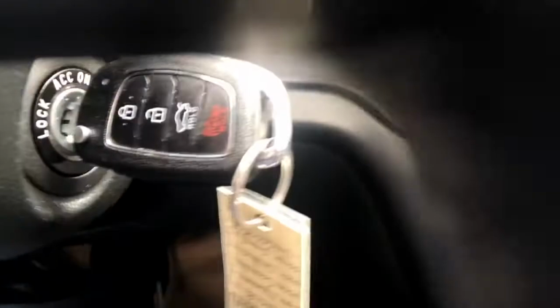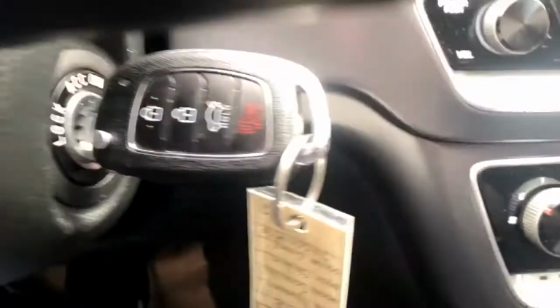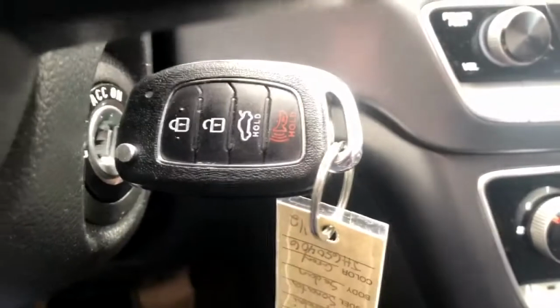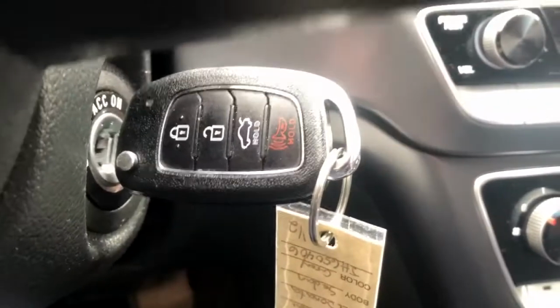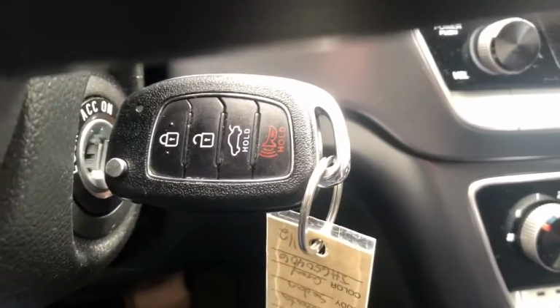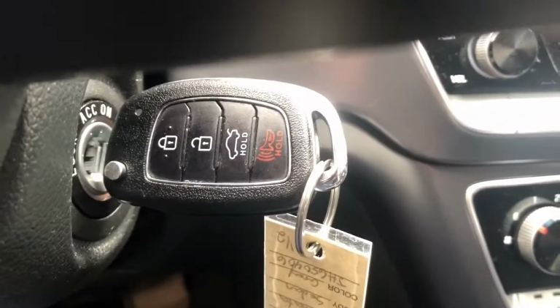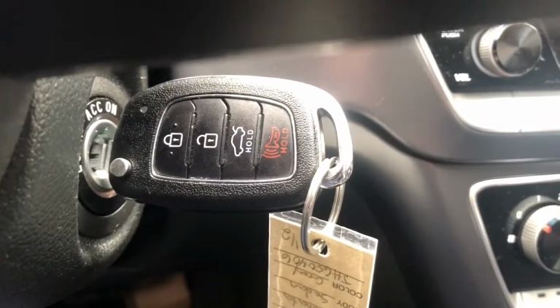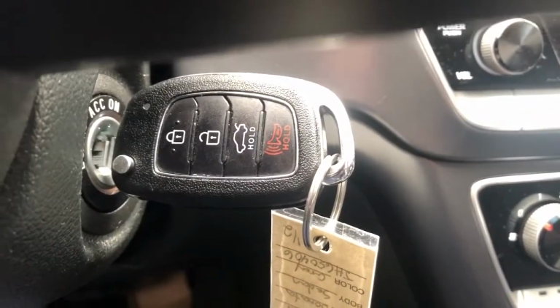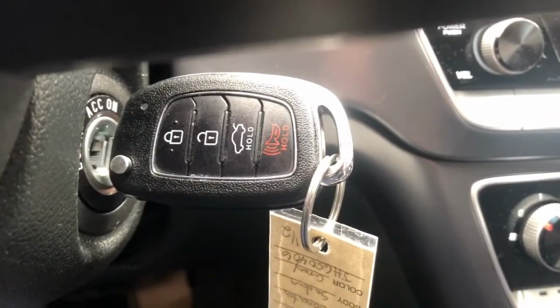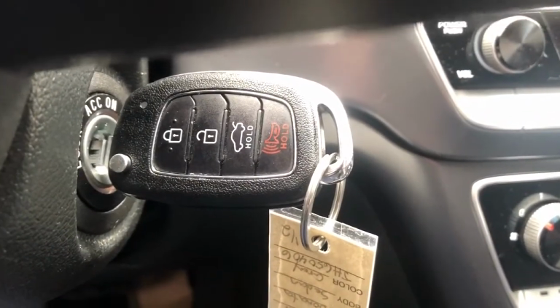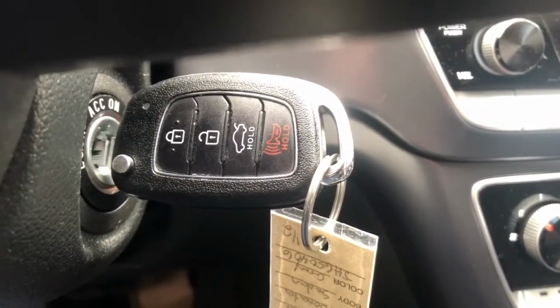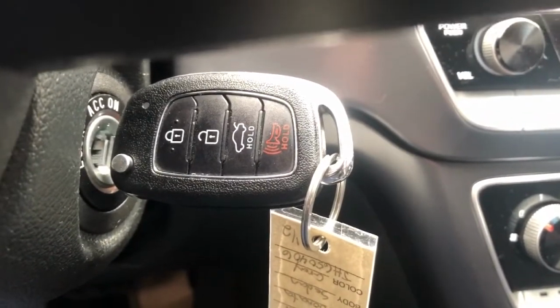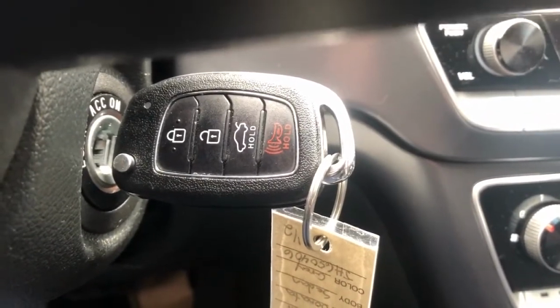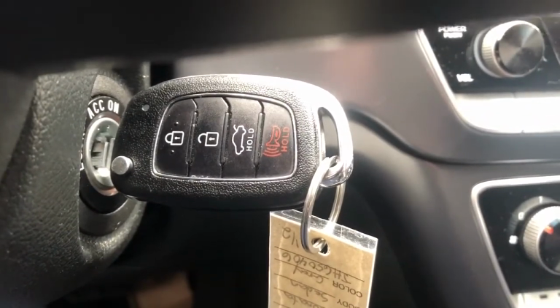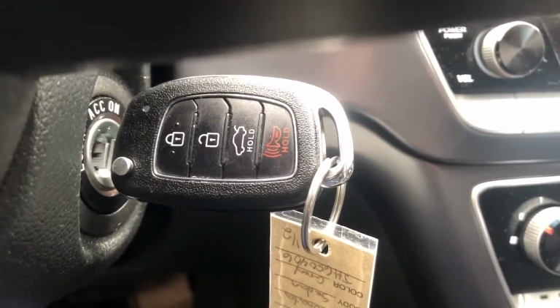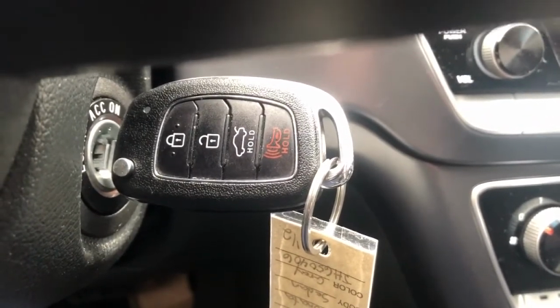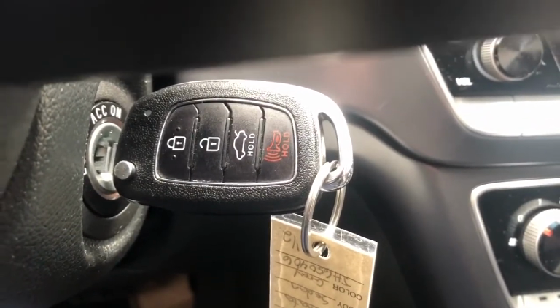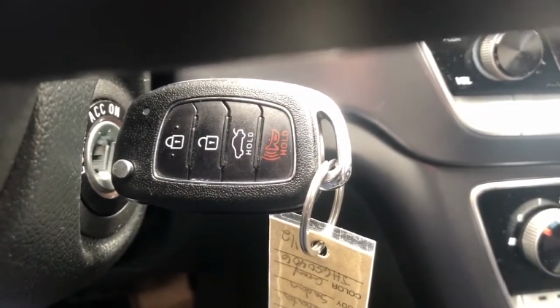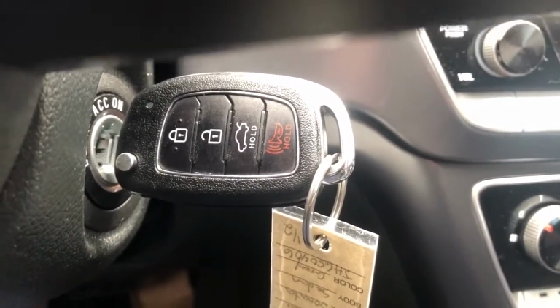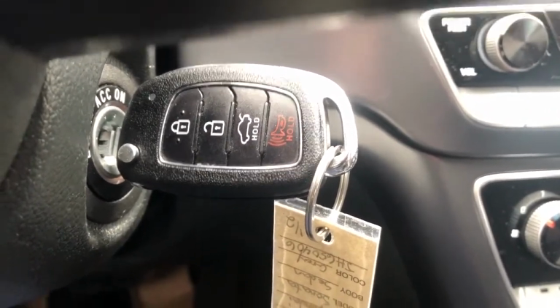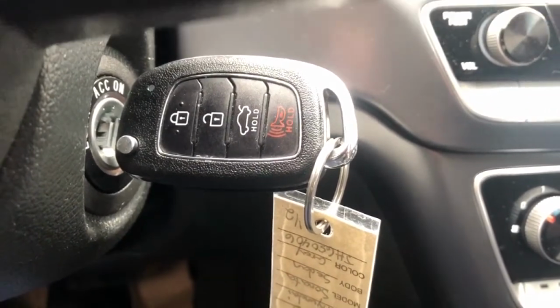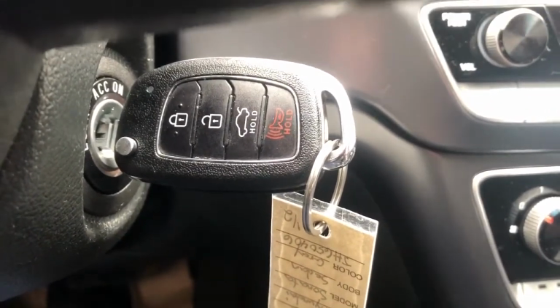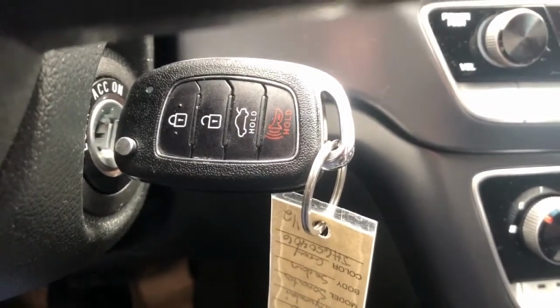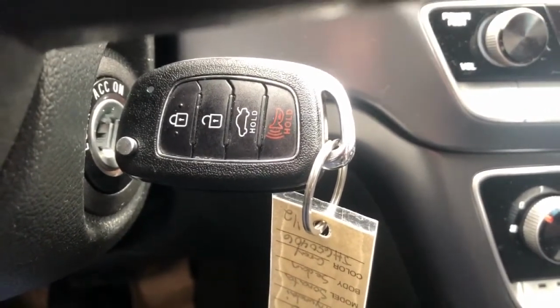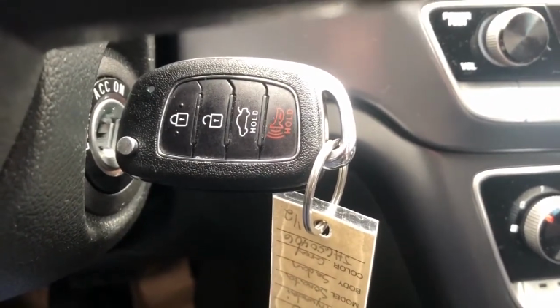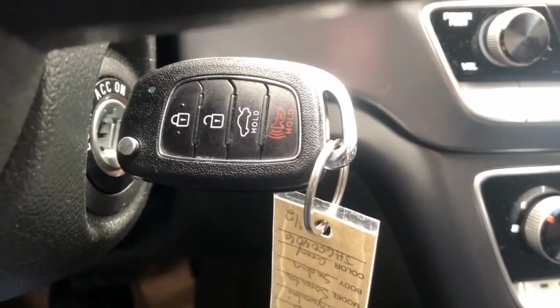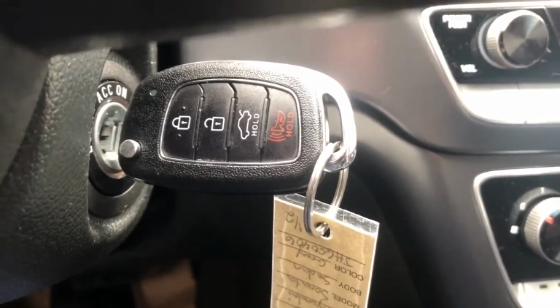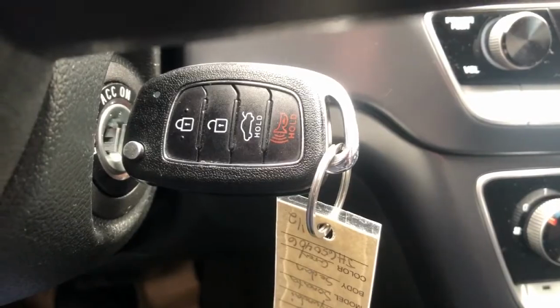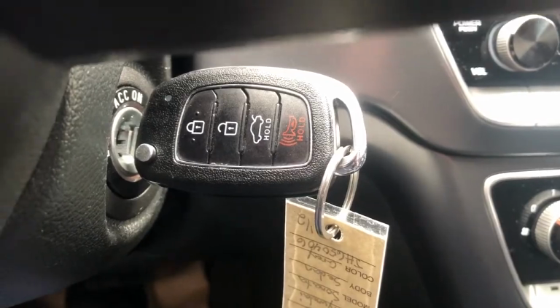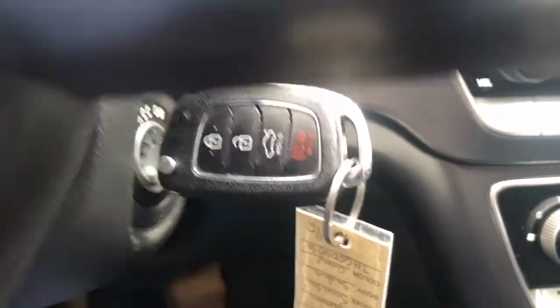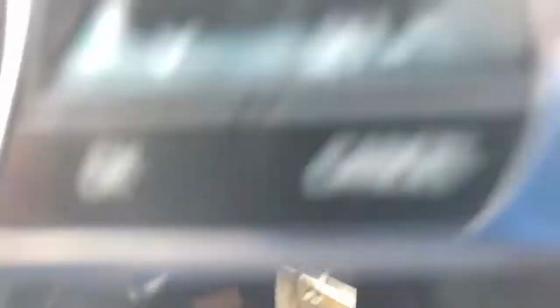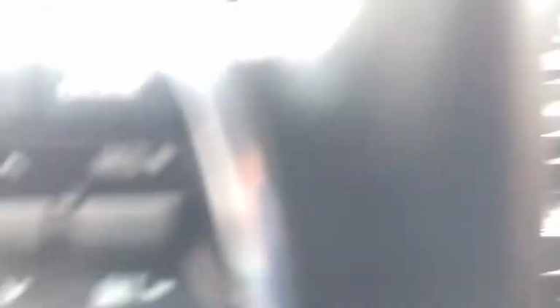On our key we can see we have our locks and unlocks, a remote trunk release, as well as an alarm system.